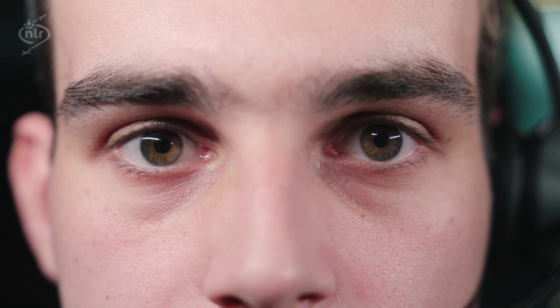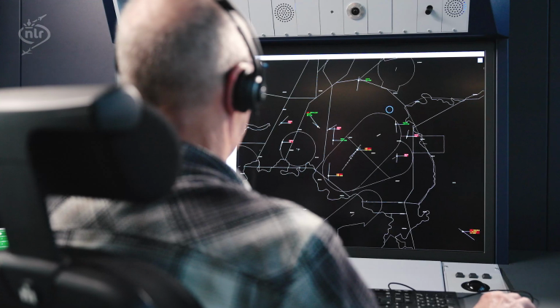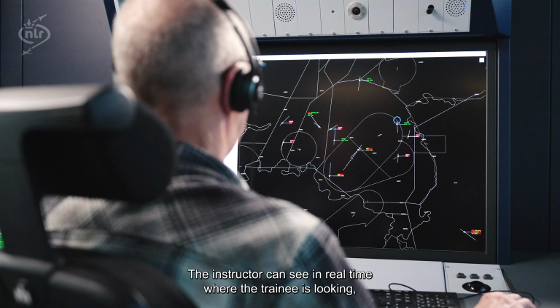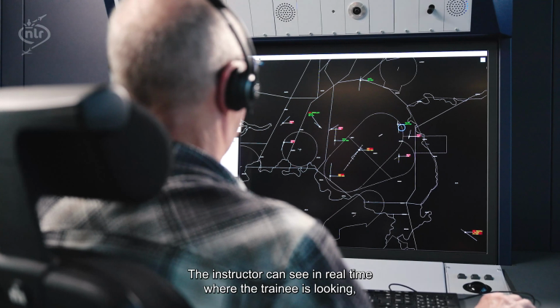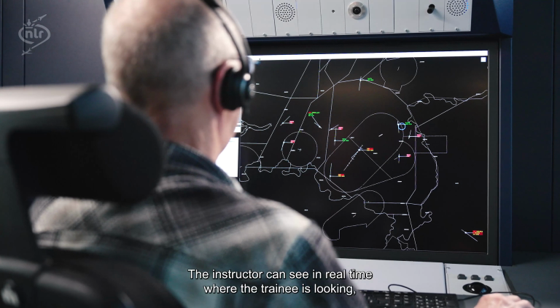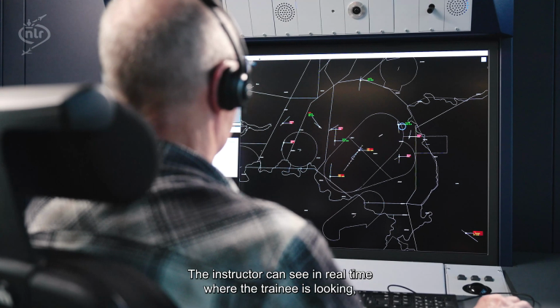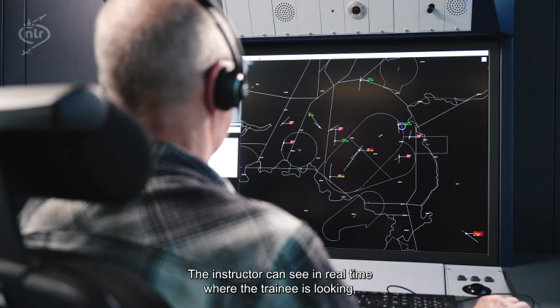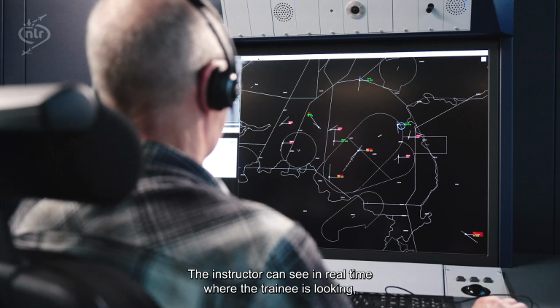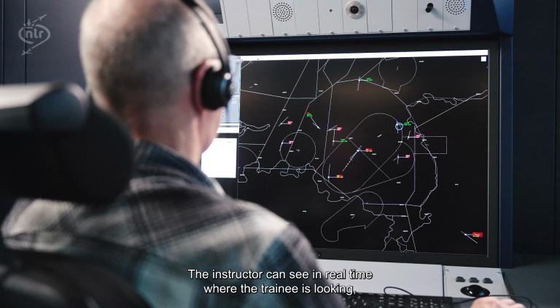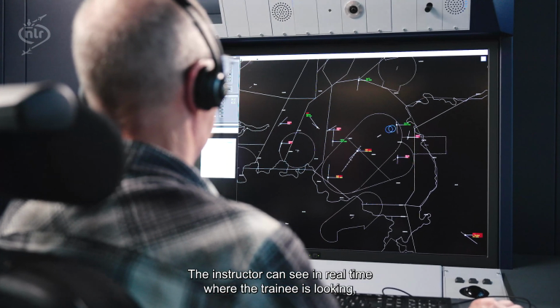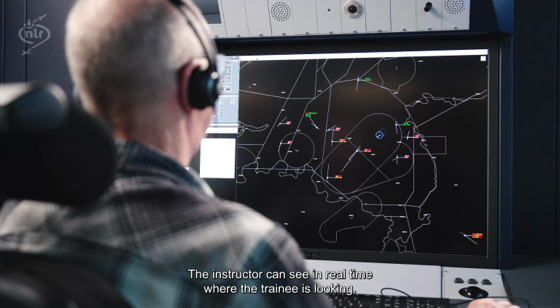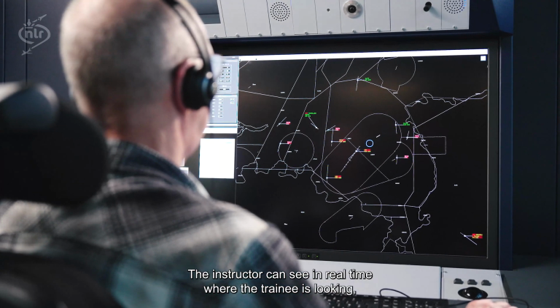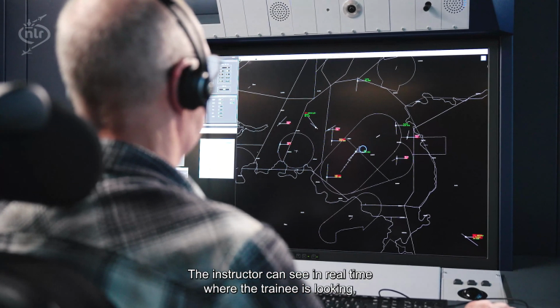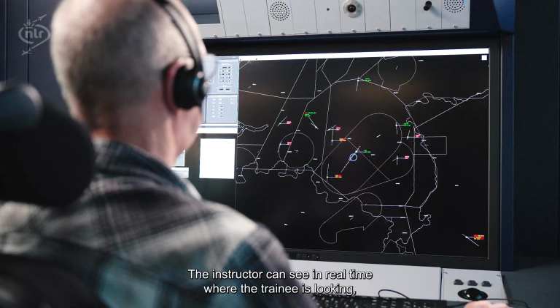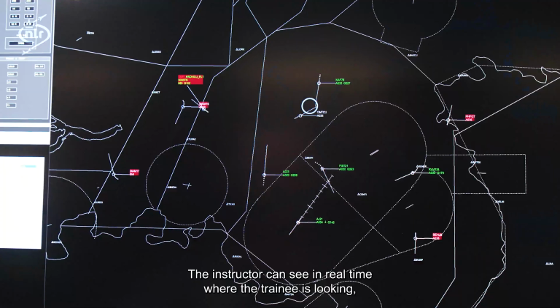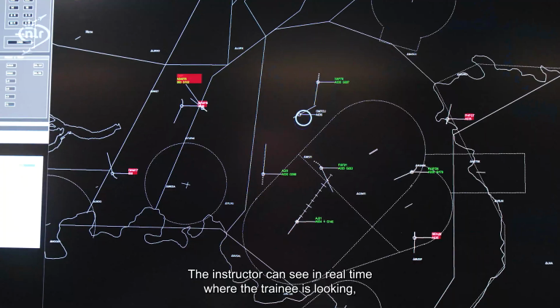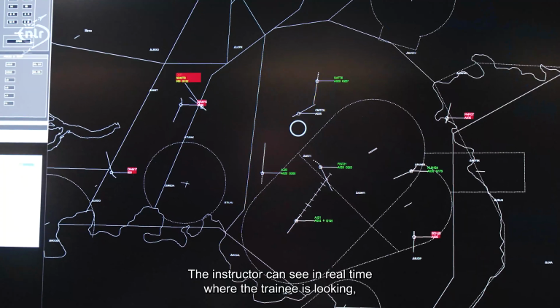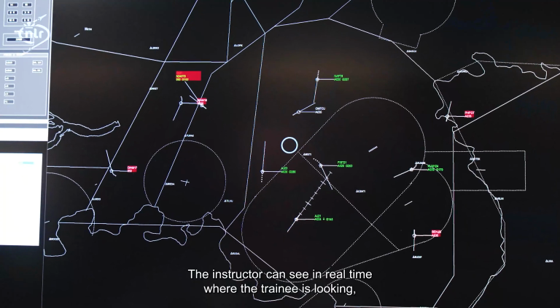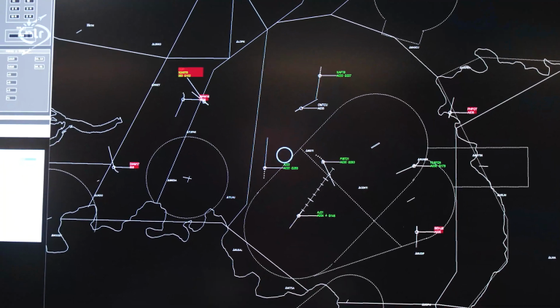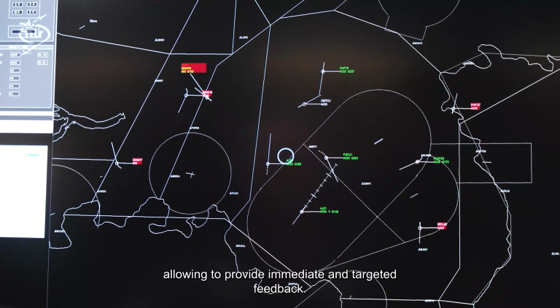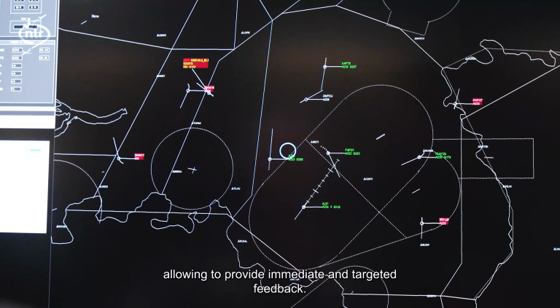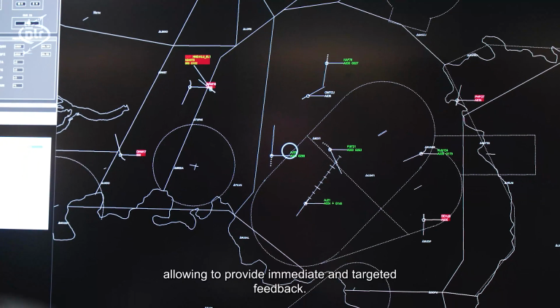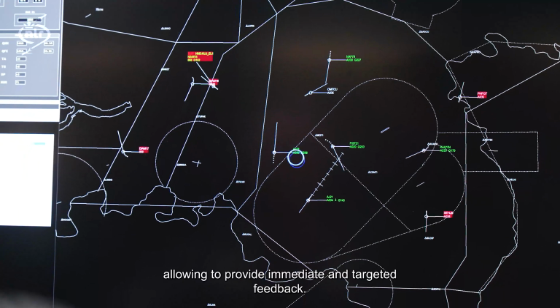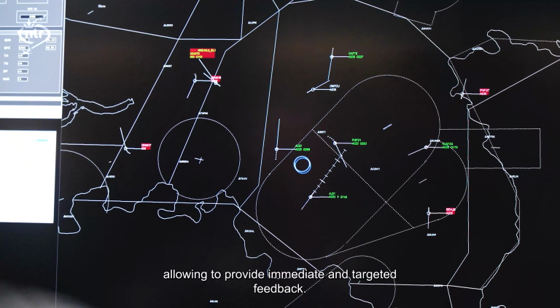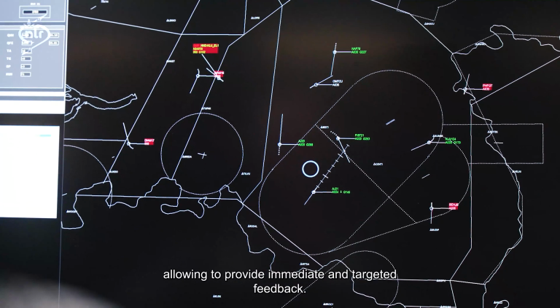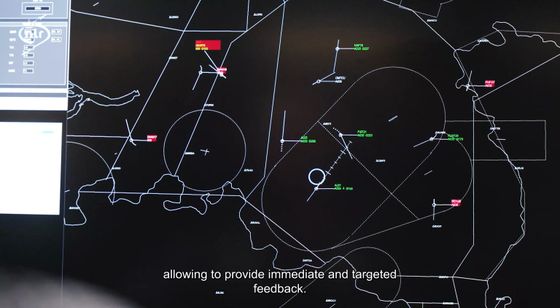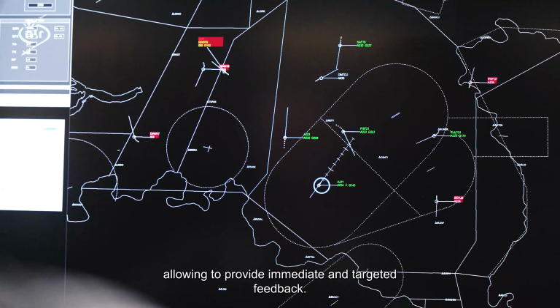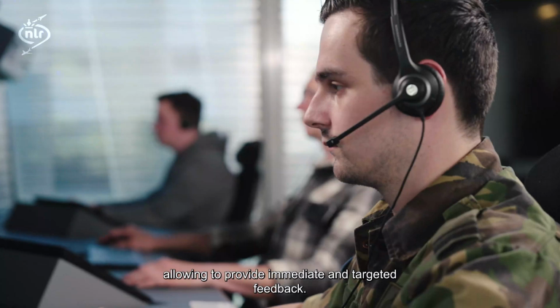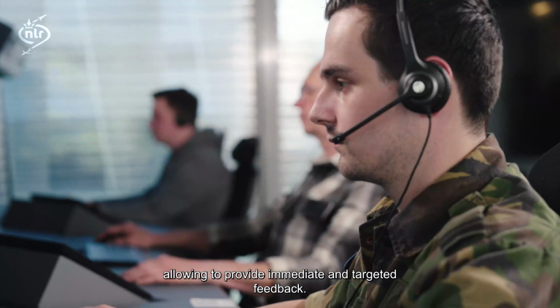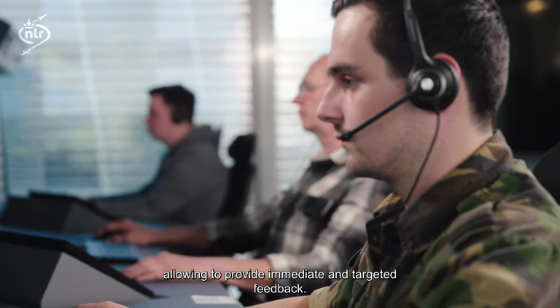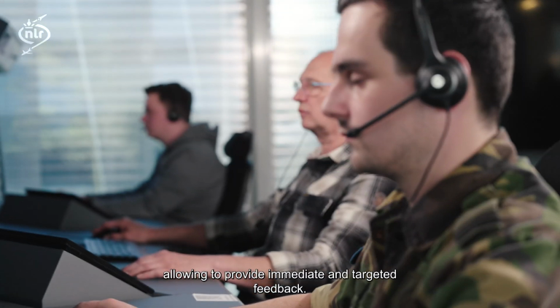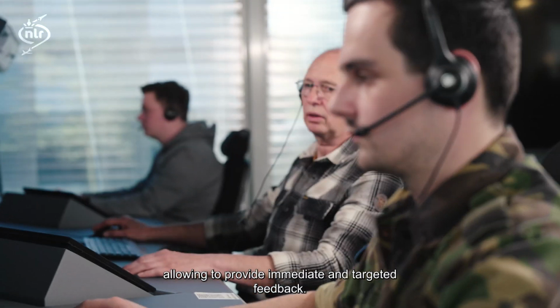The instructor can see in real time where the trainee is looking, allowing them to provide immediate and targeted feedback.